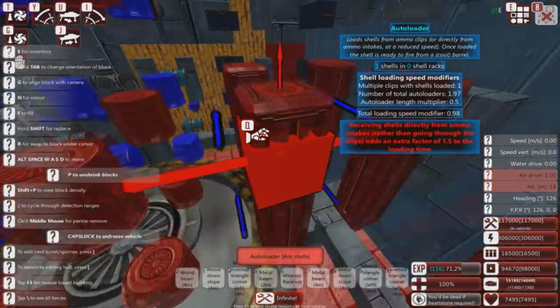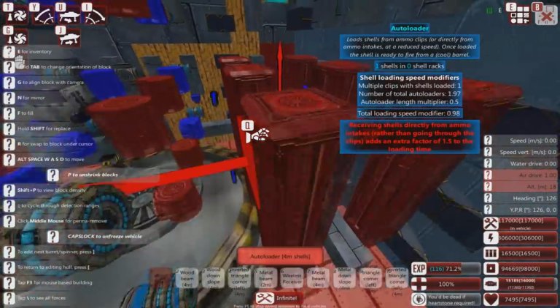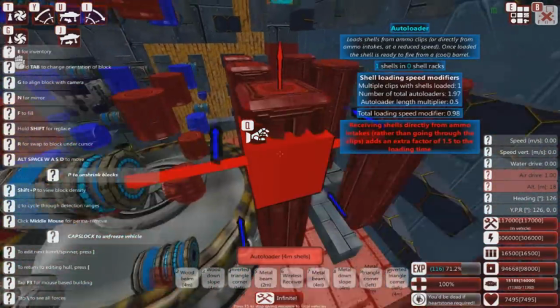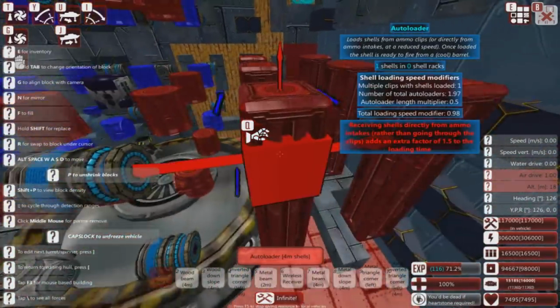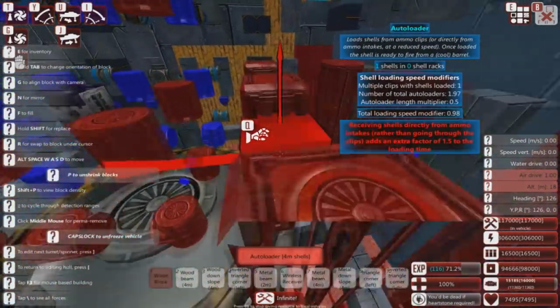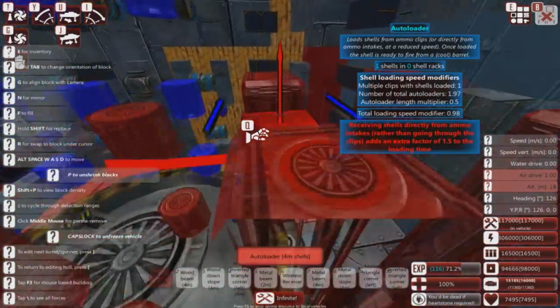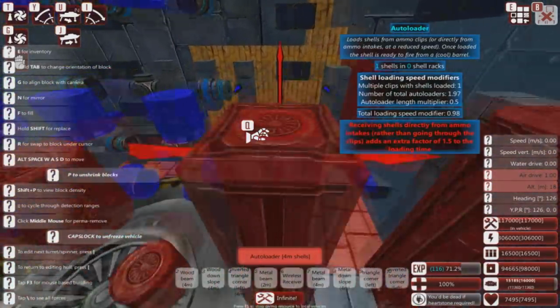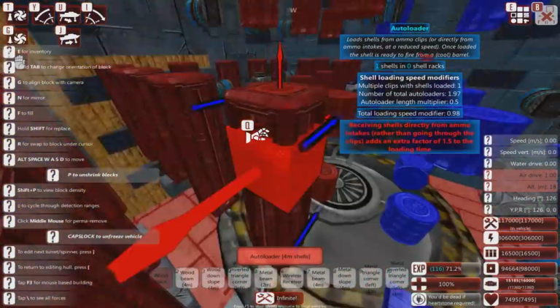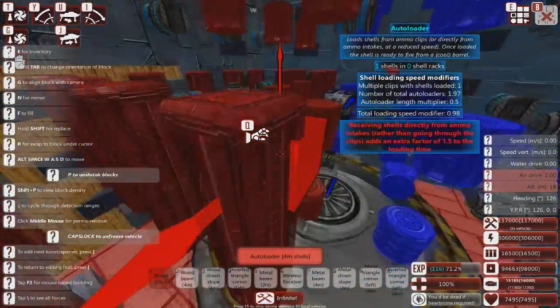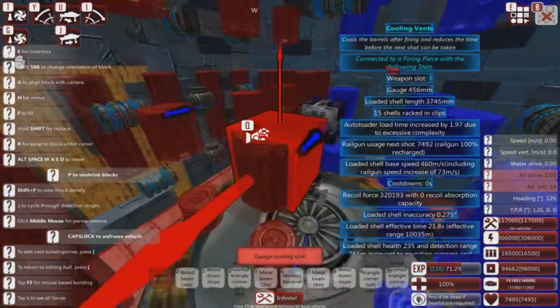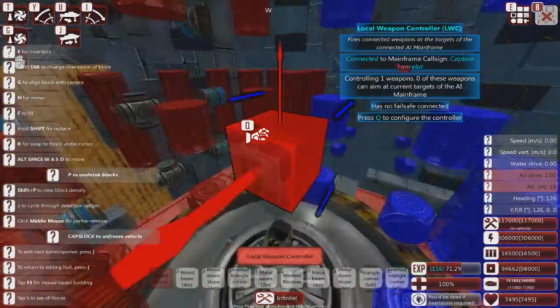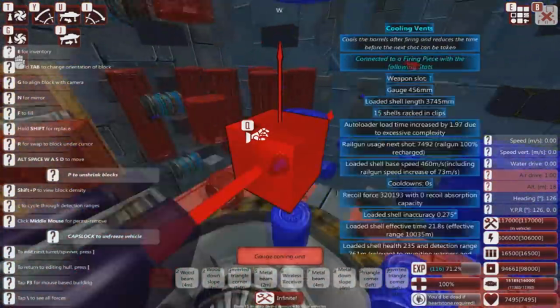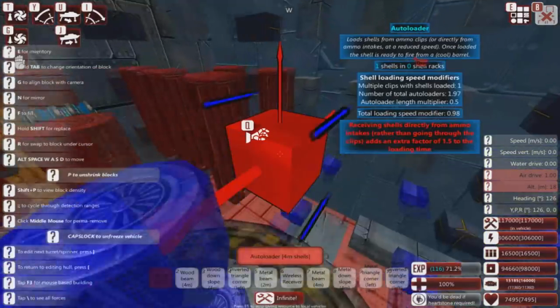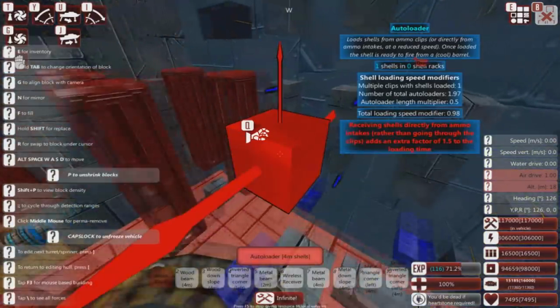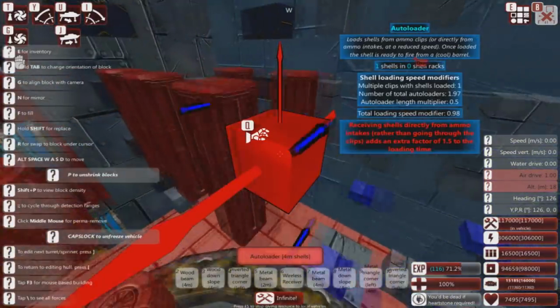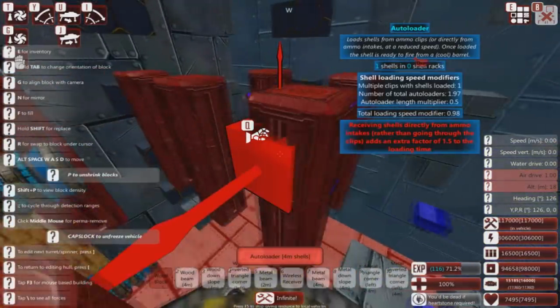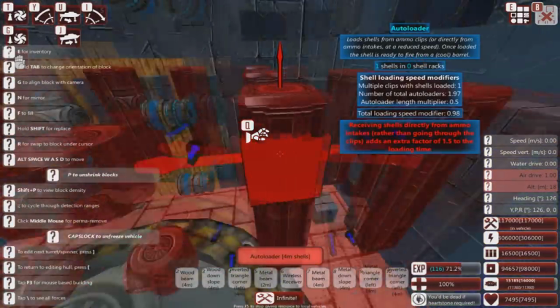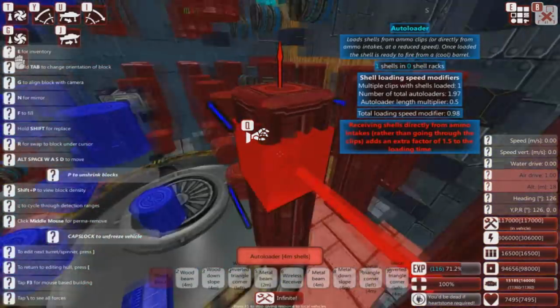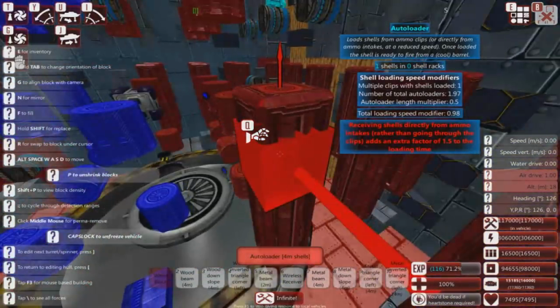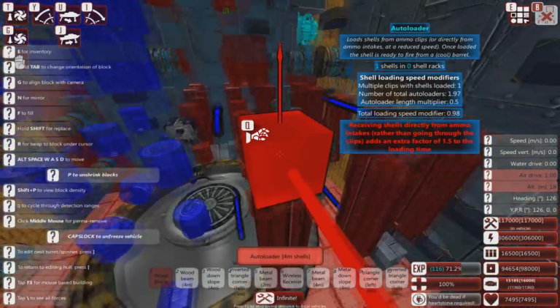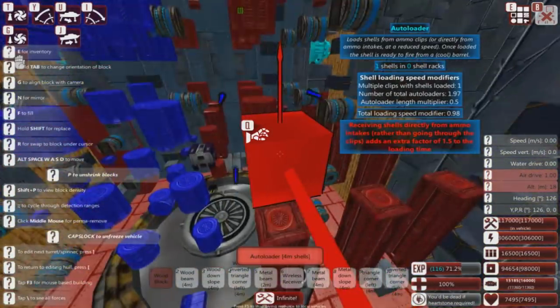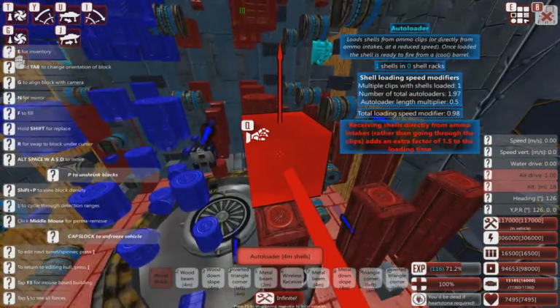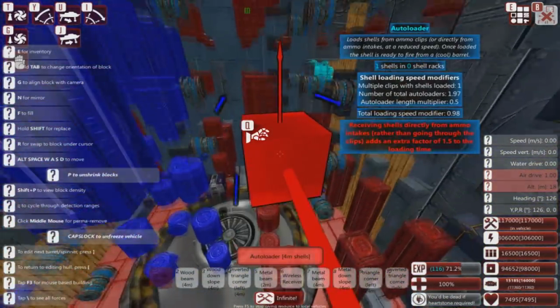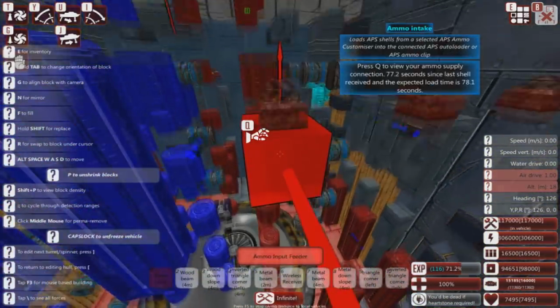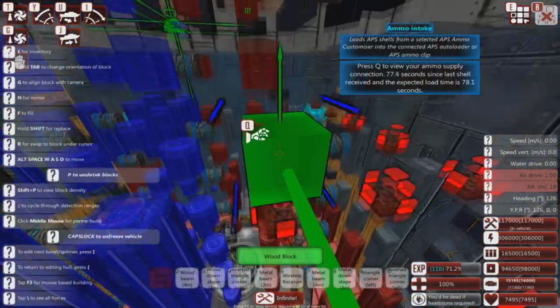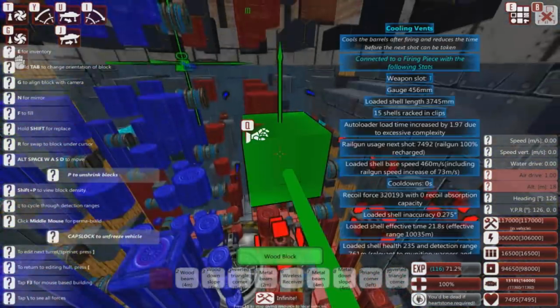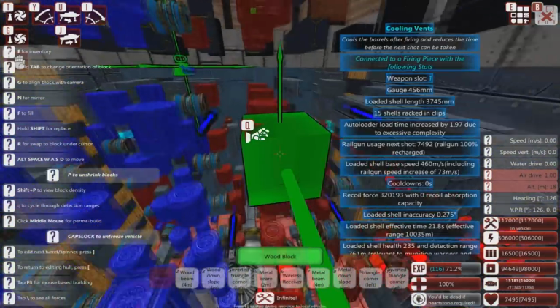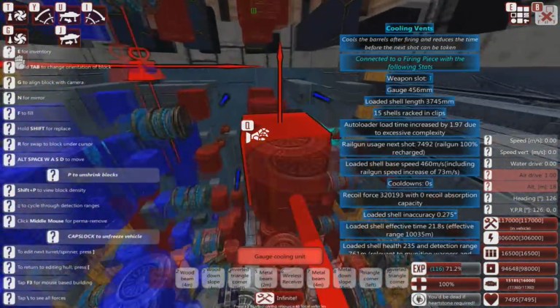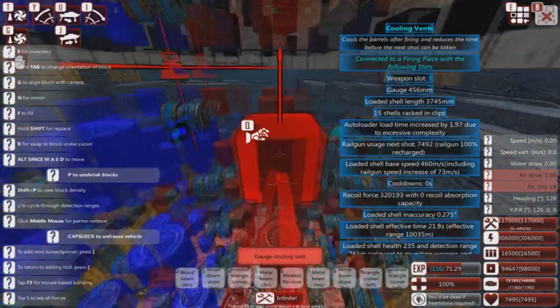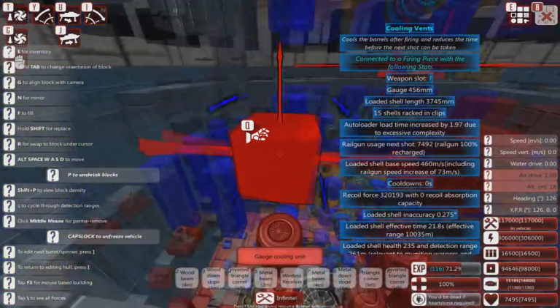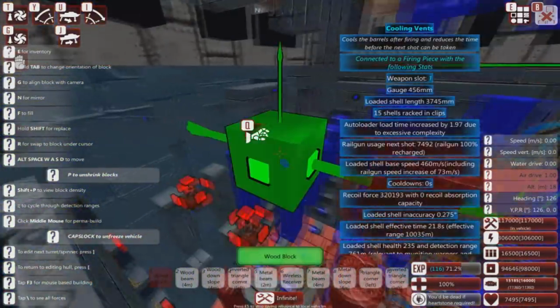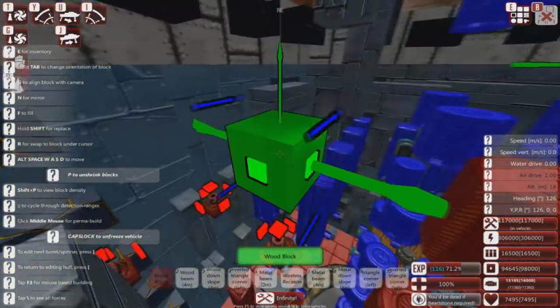I've experimented with guns like this before and they actually do work quite well — they're just a little bit more expensive.